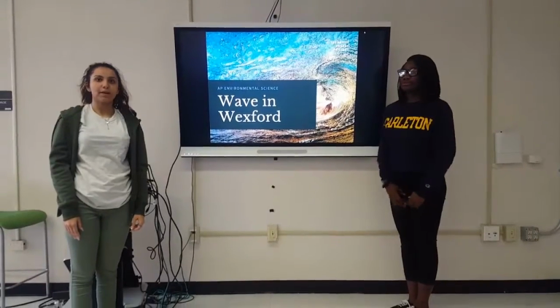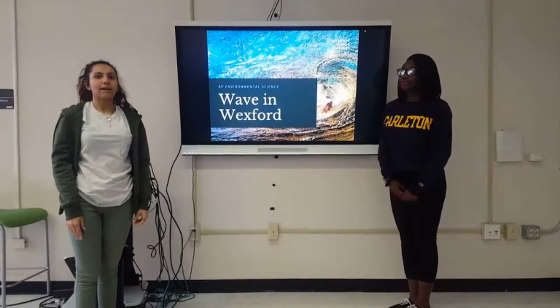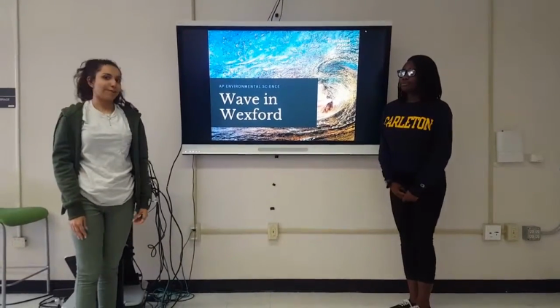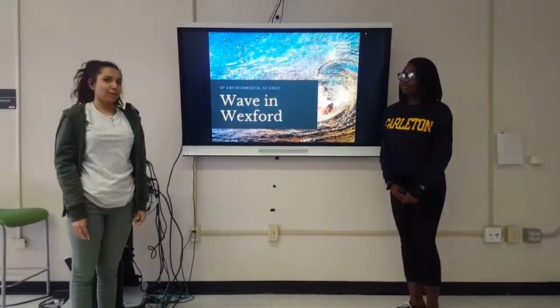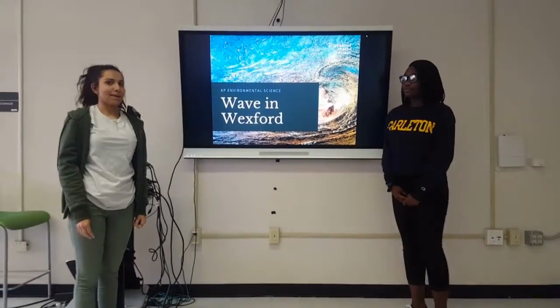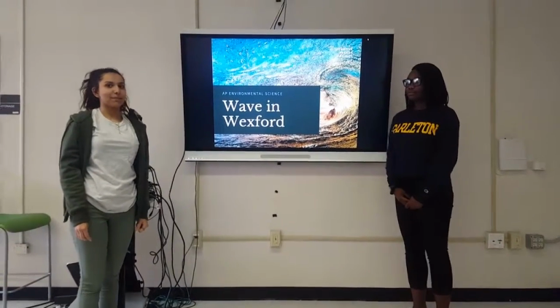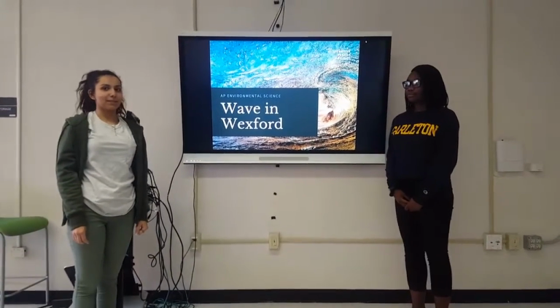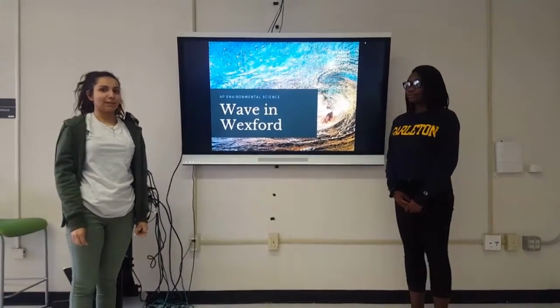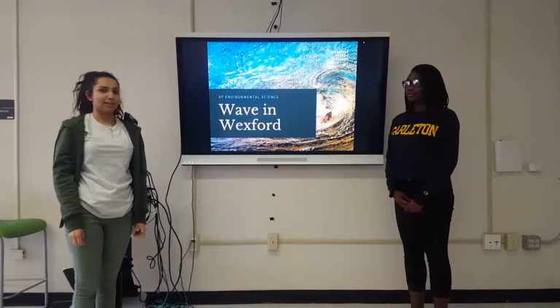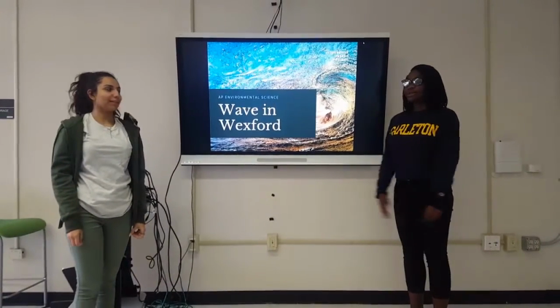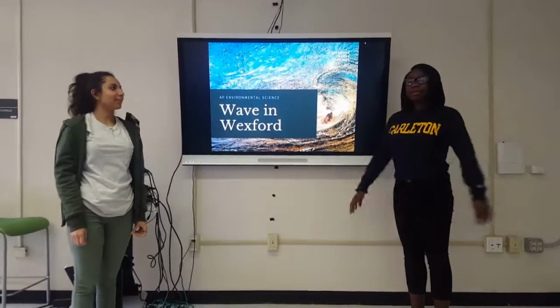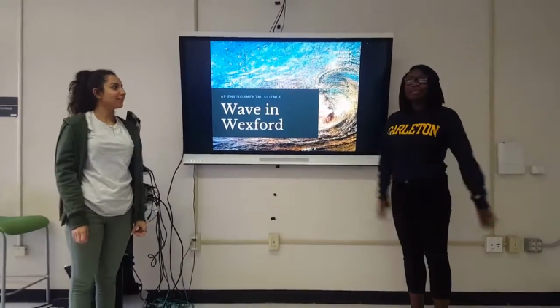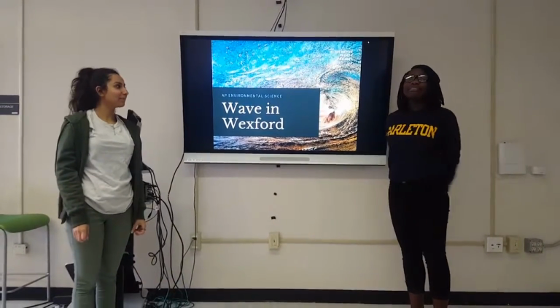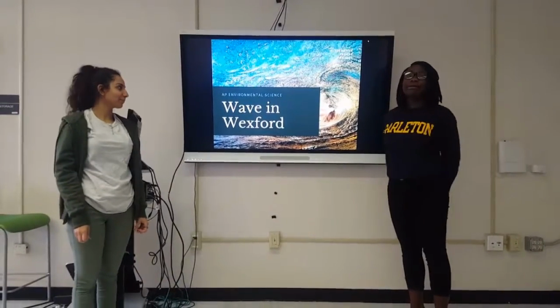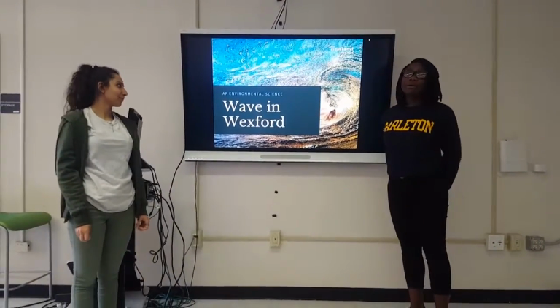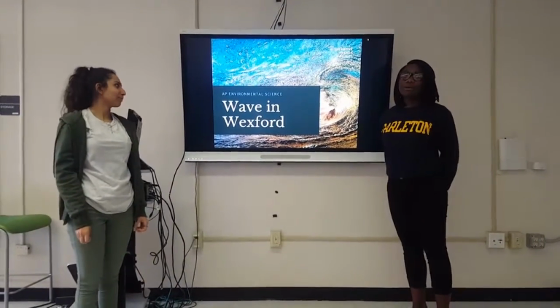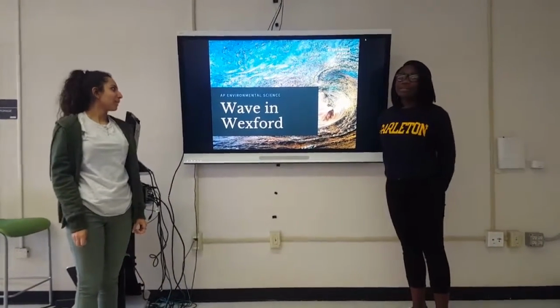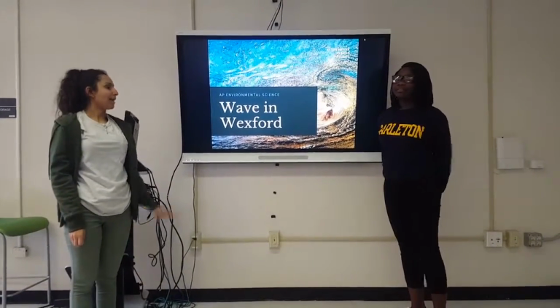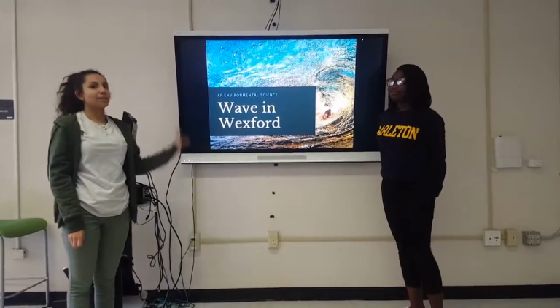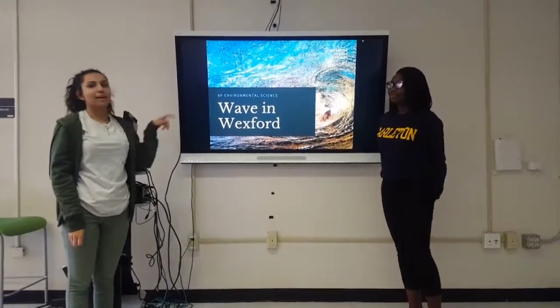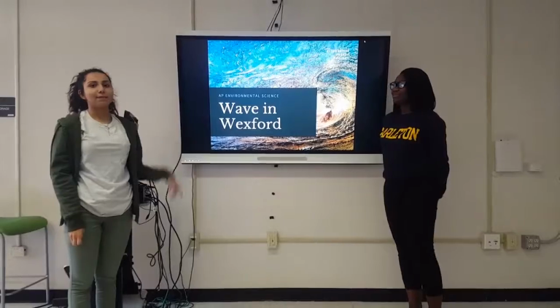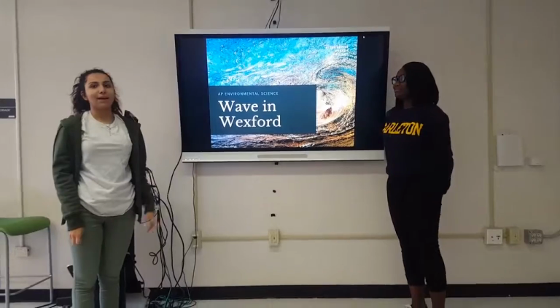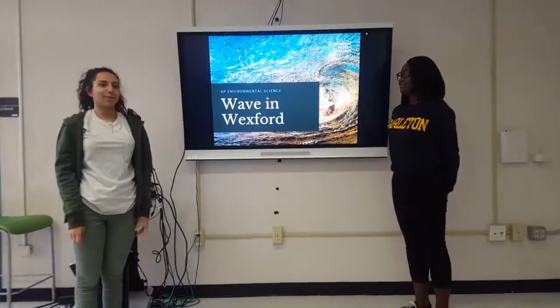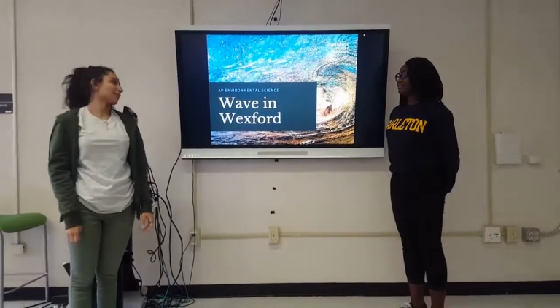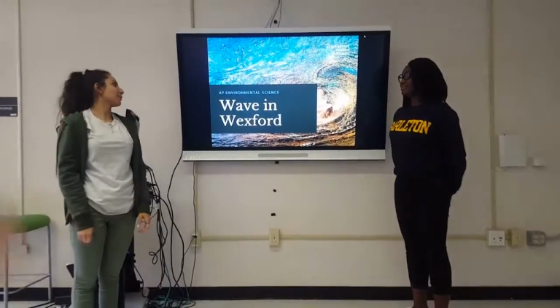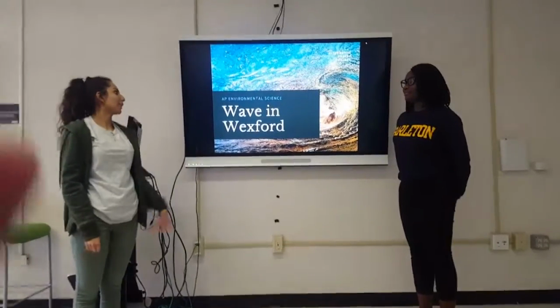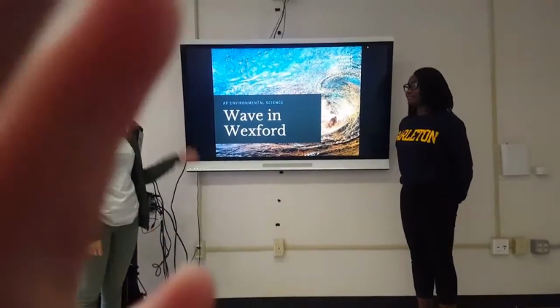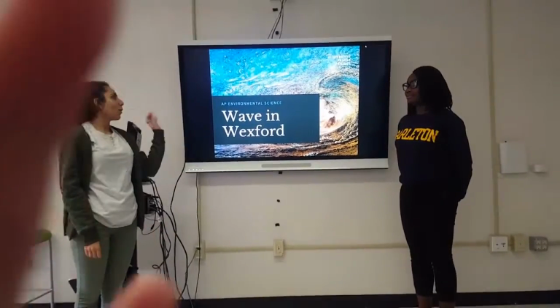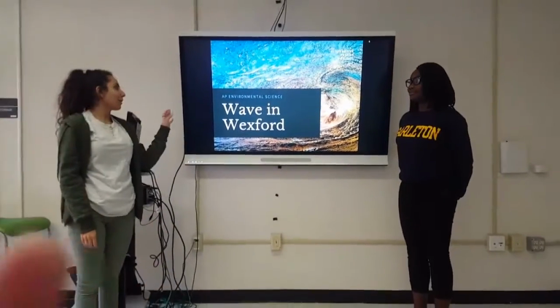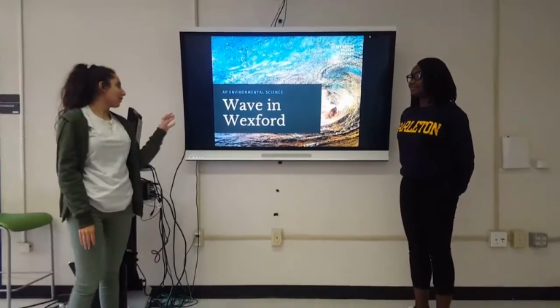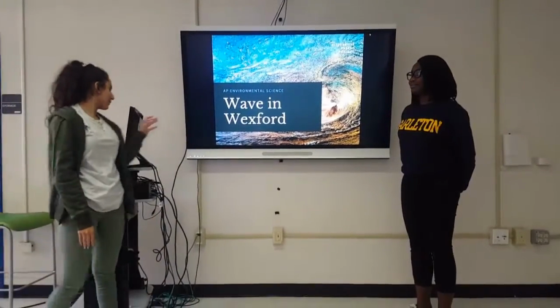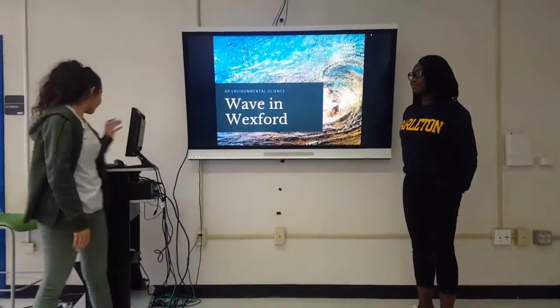Good afternoon, my name is Evie Pasavar. My name is Abigail Paracoy. And this is our AP Environmental Science Project, WAVE in Wexford.